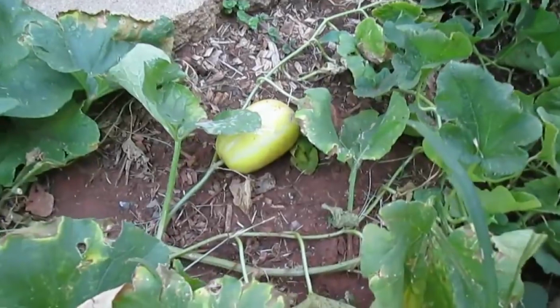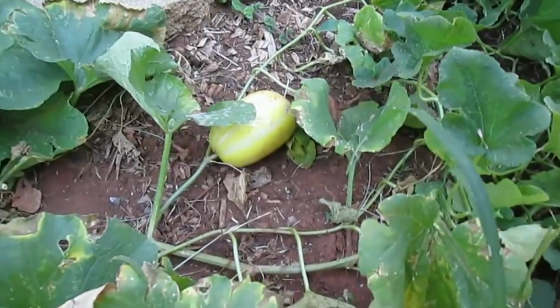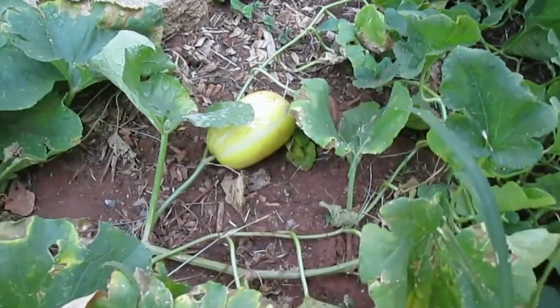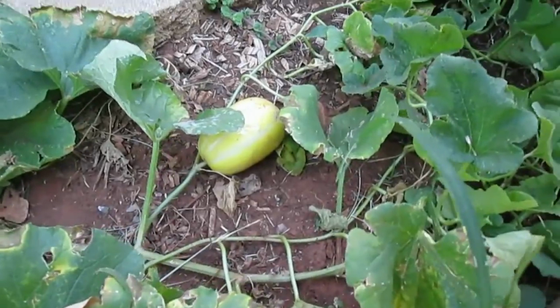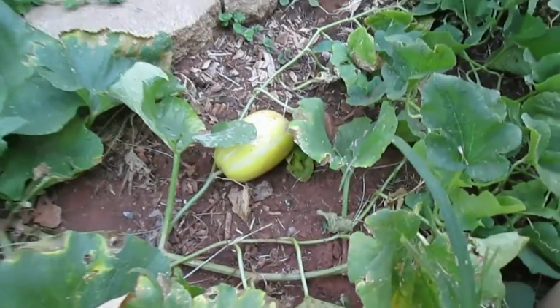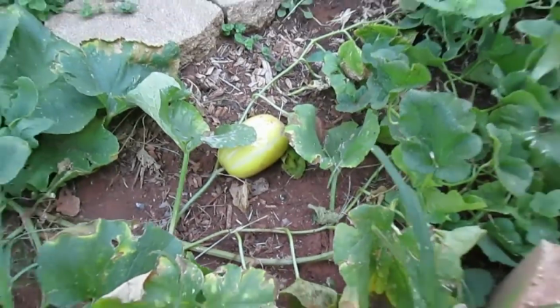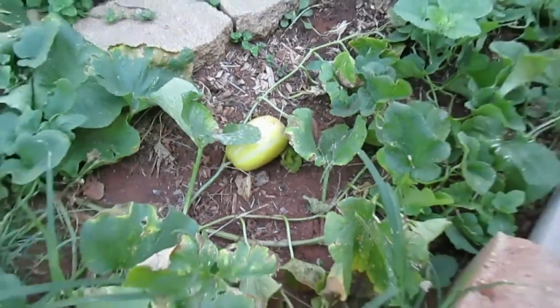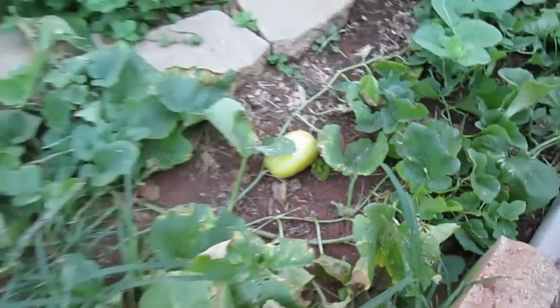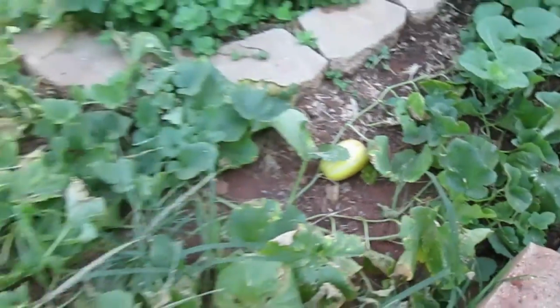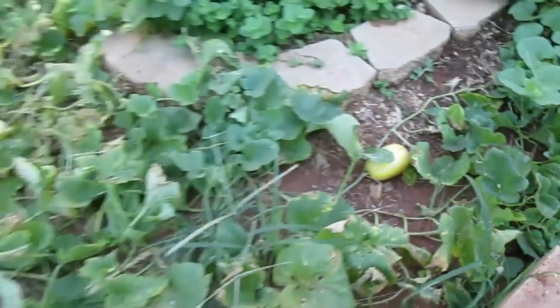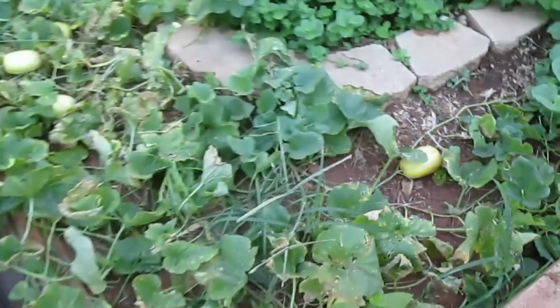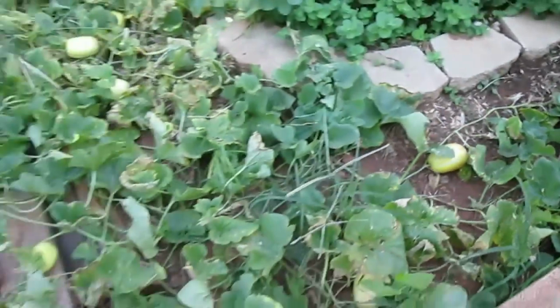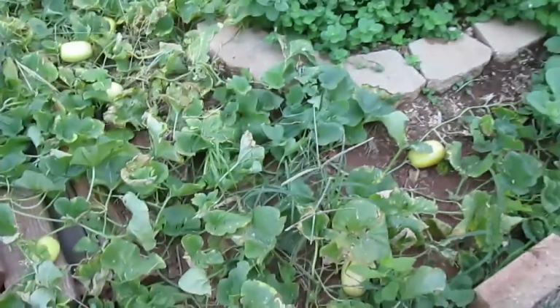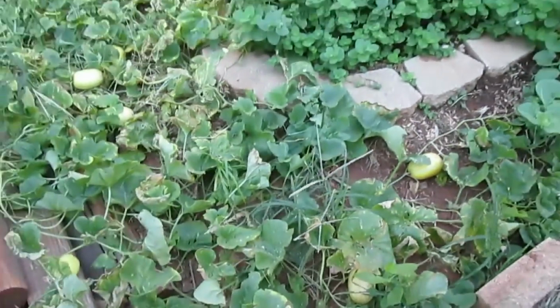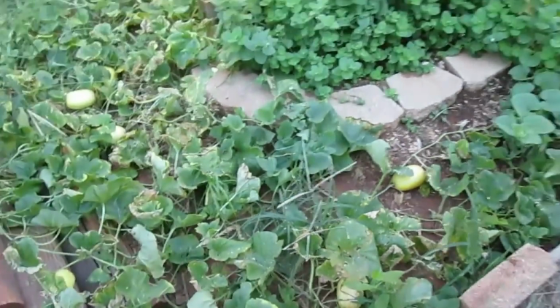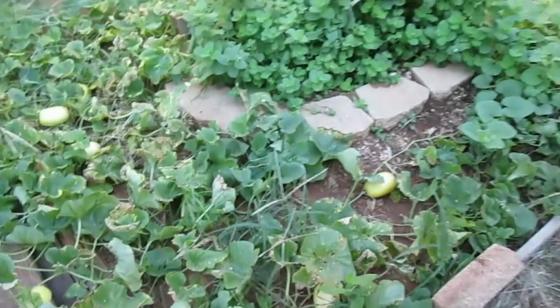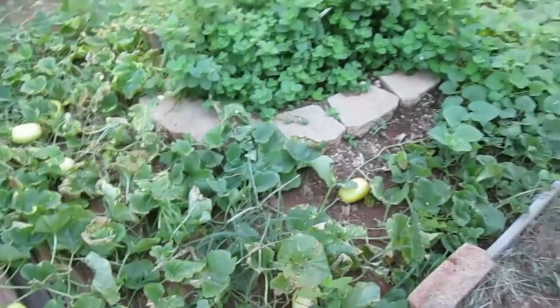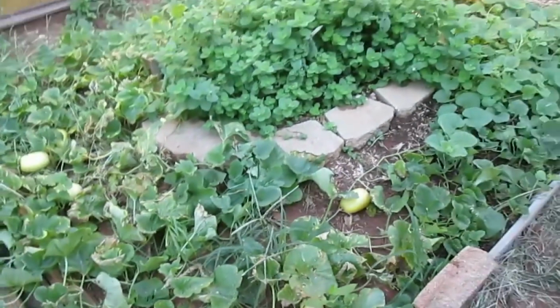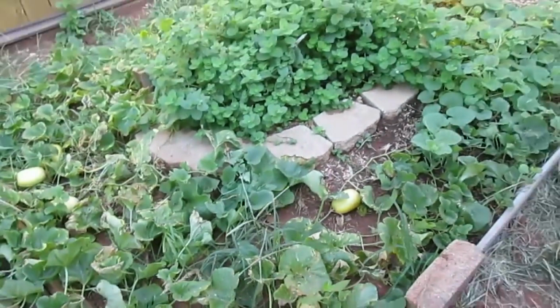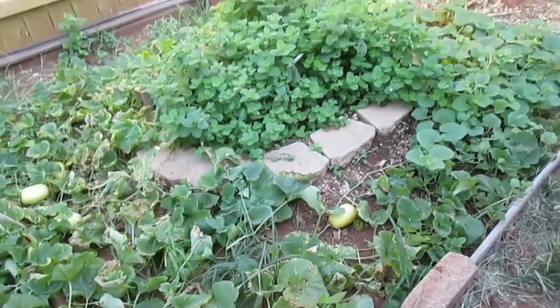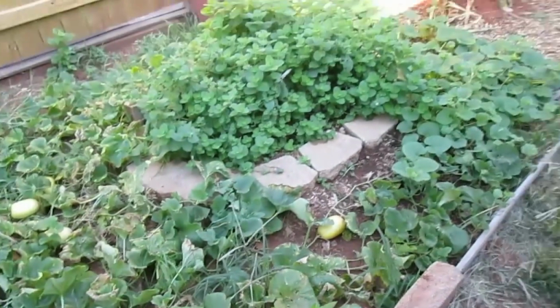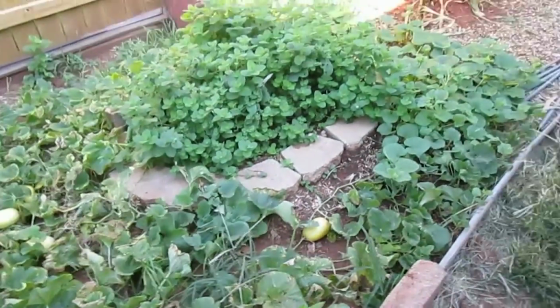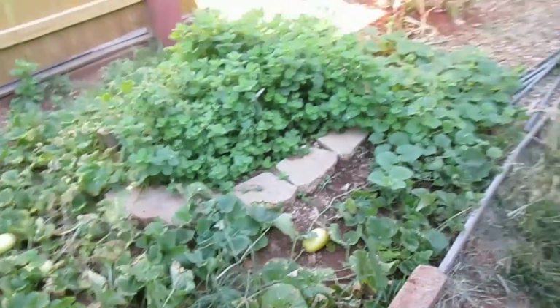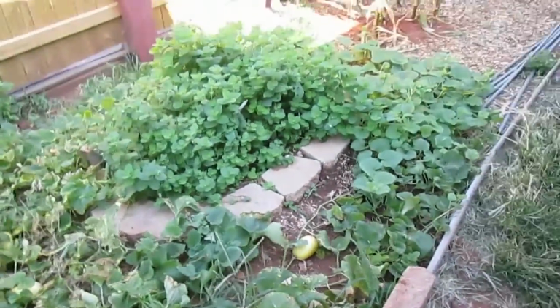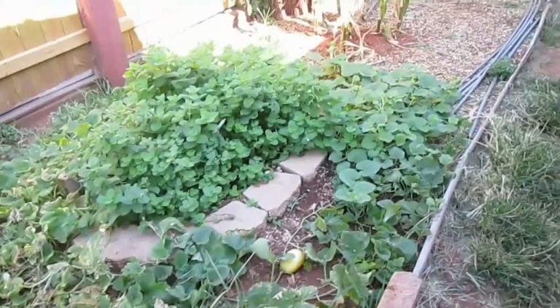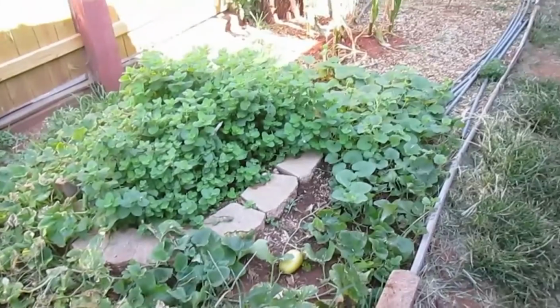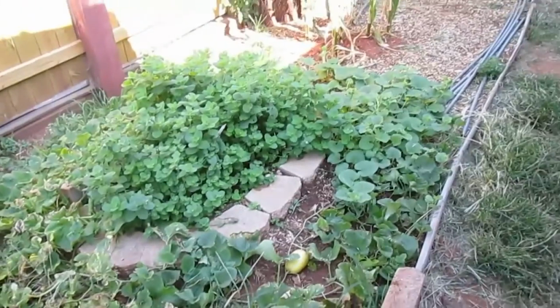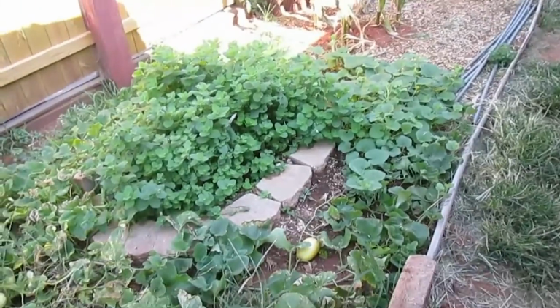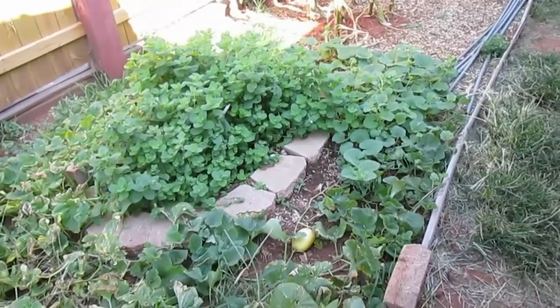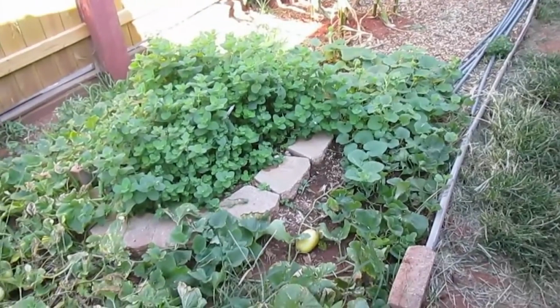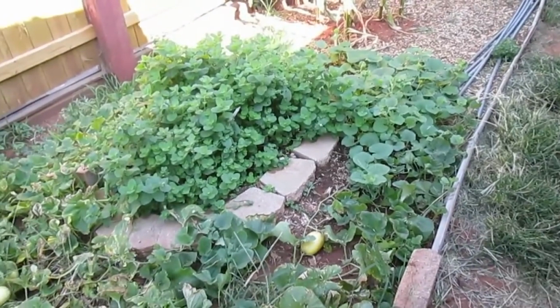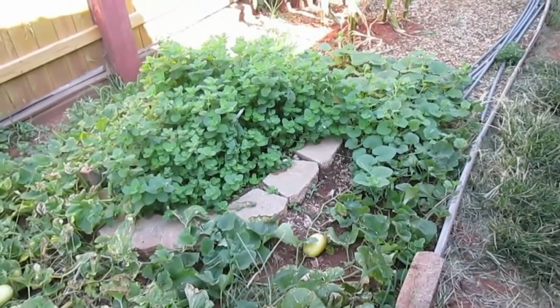The Korean melons have done well. We didn't even plant those — they're a volunteer. We don't even like those, but the birds do.